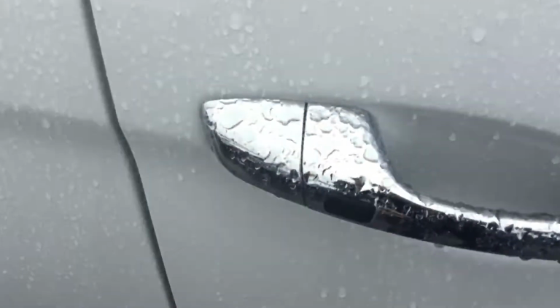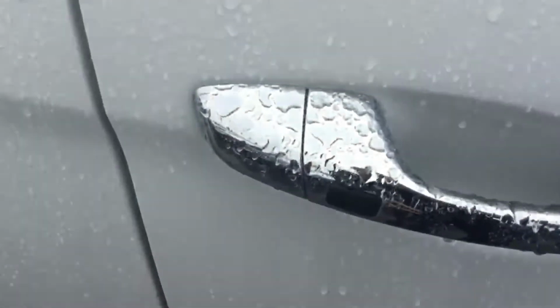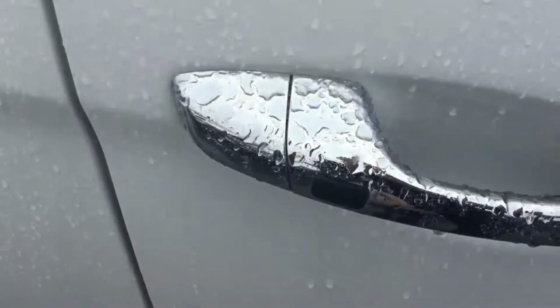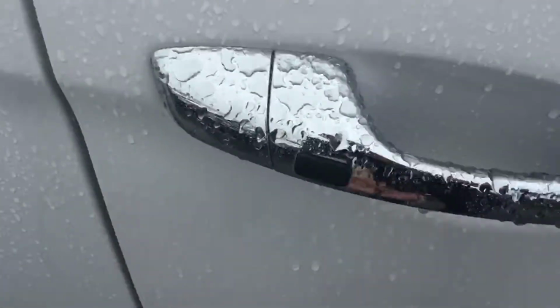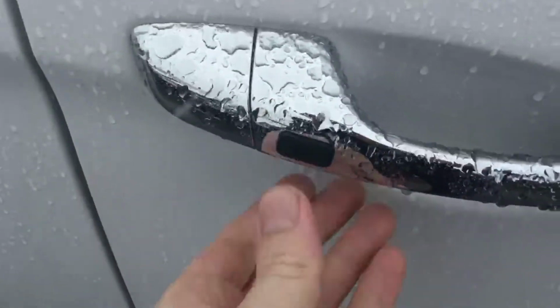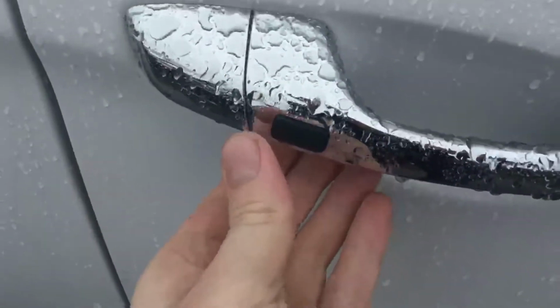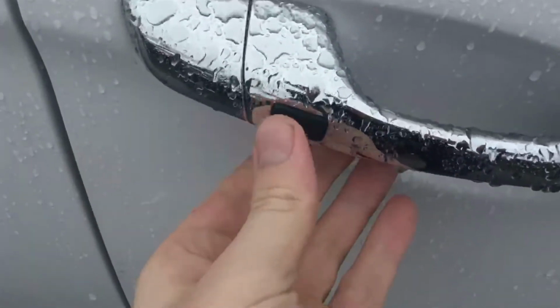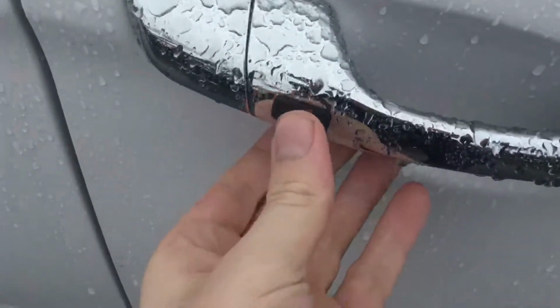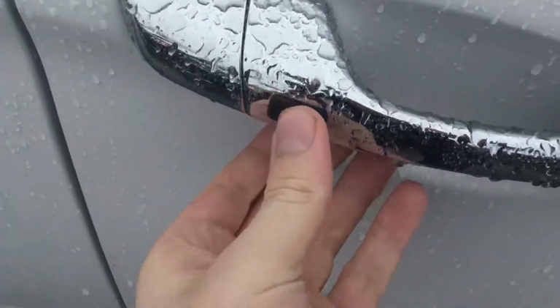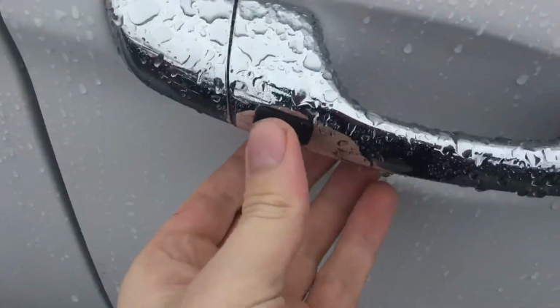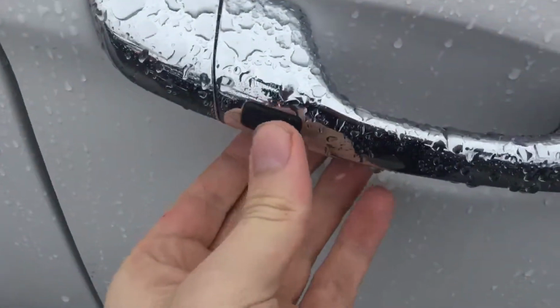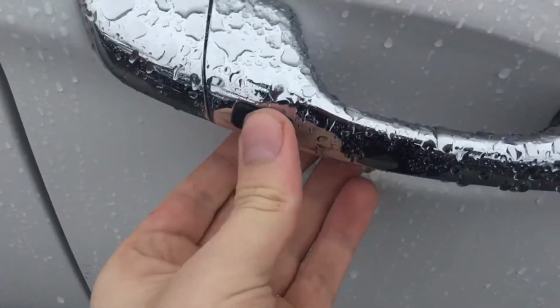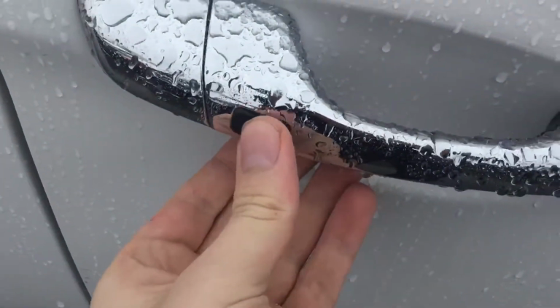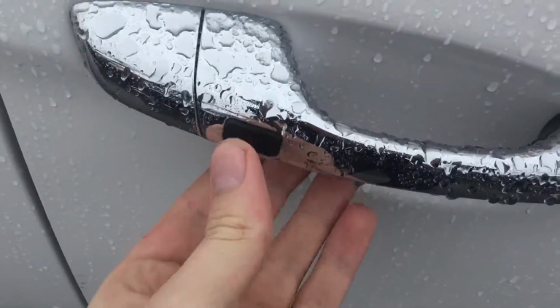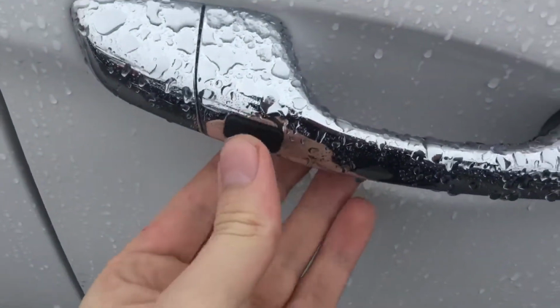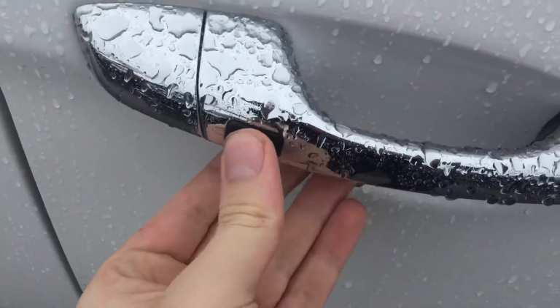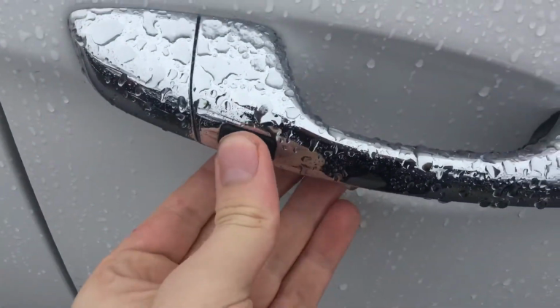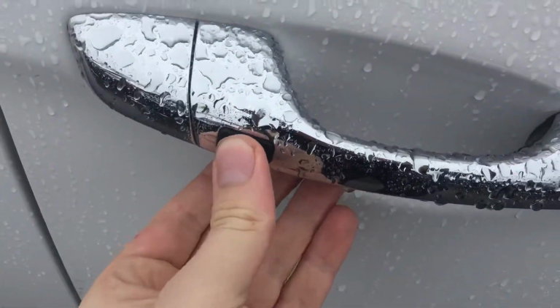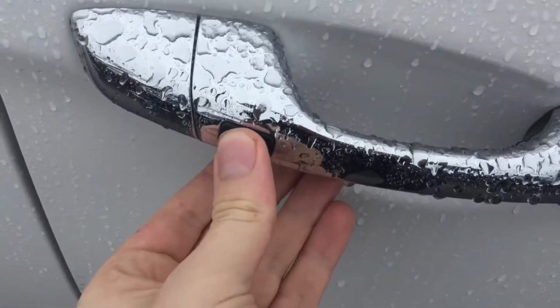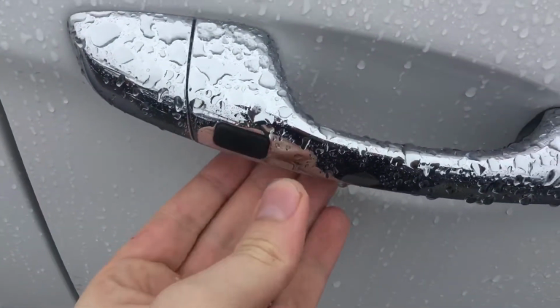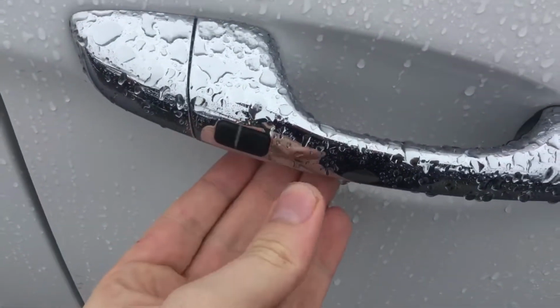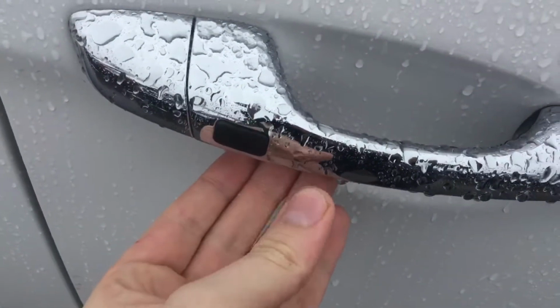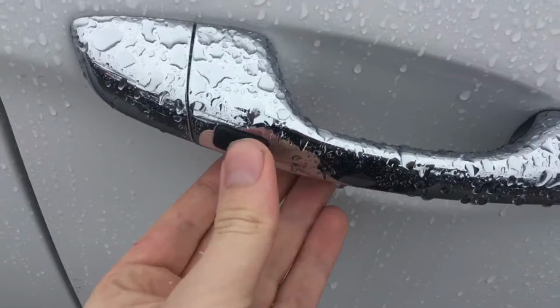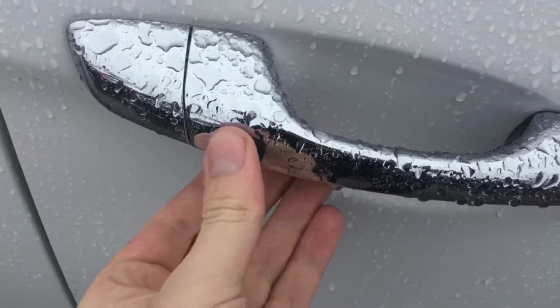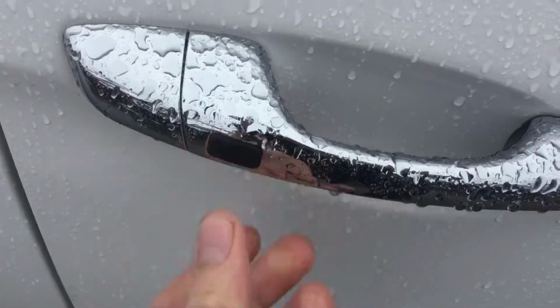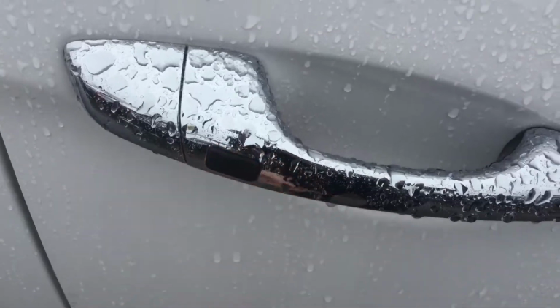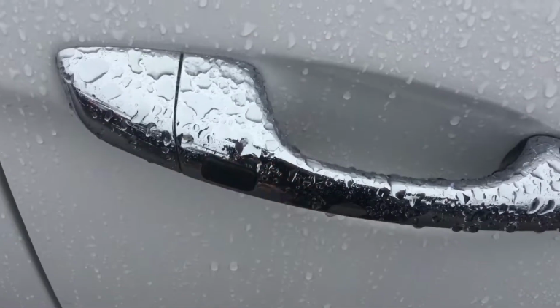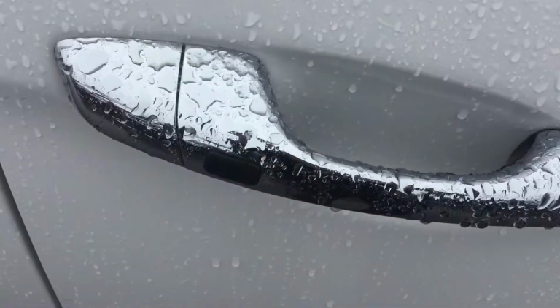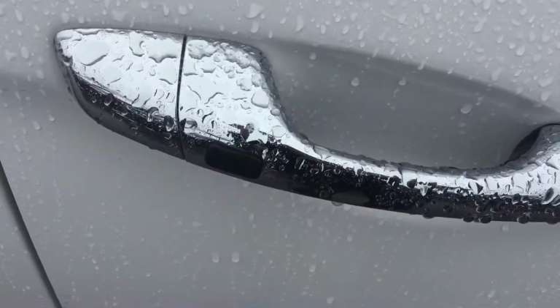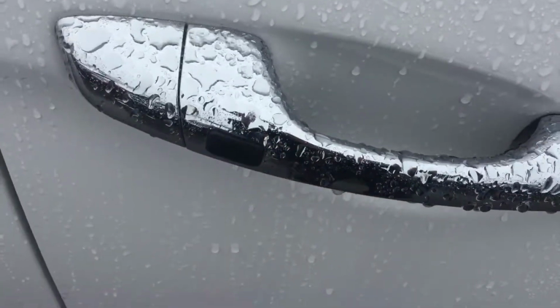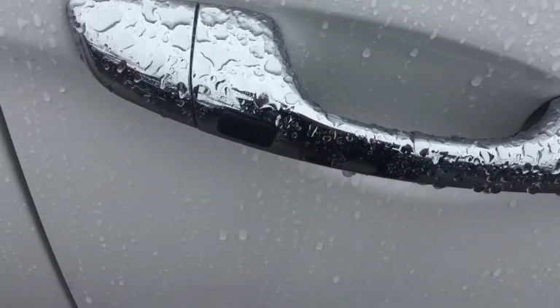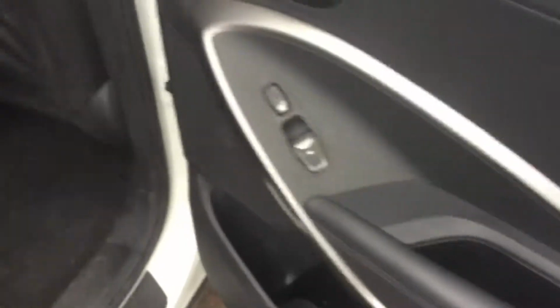You have keyless entry, so just keep your keys in your pocket, press that button, and it locks and unlocks the doors for you.